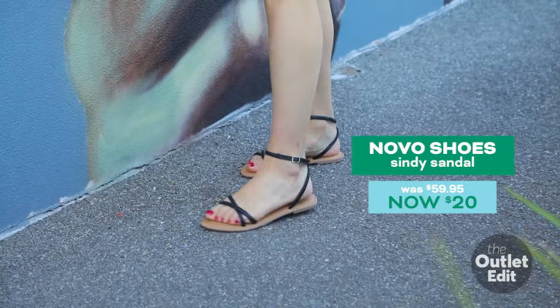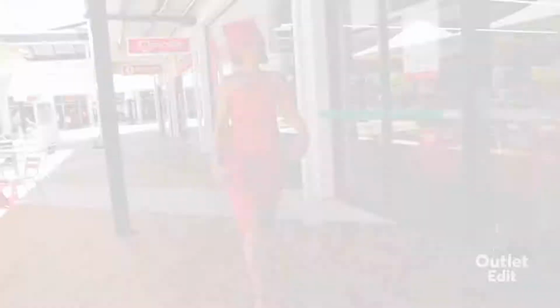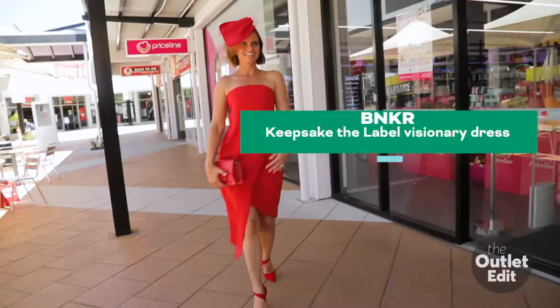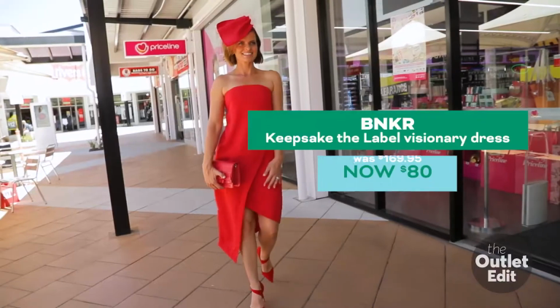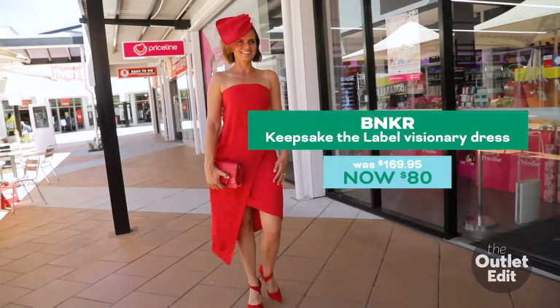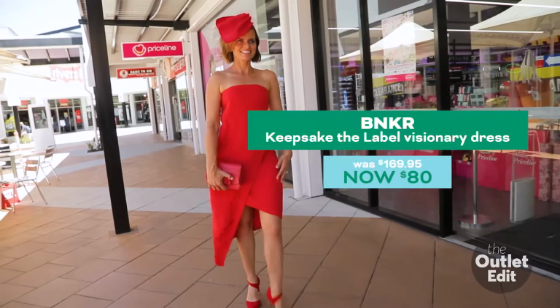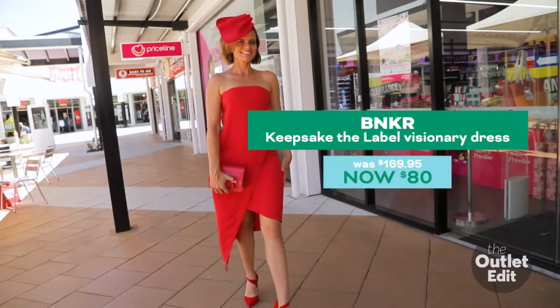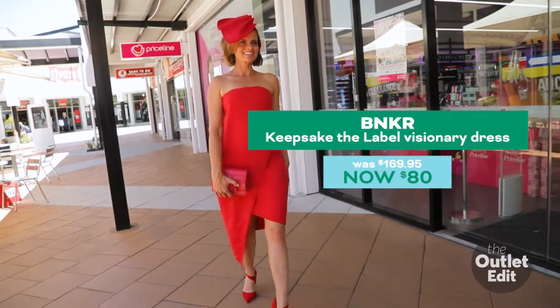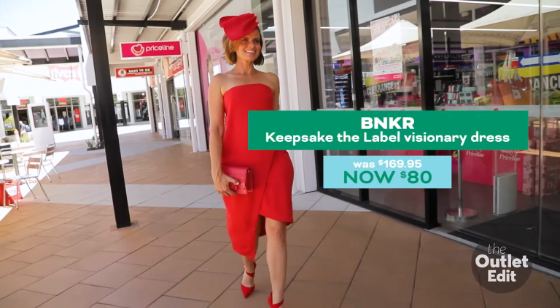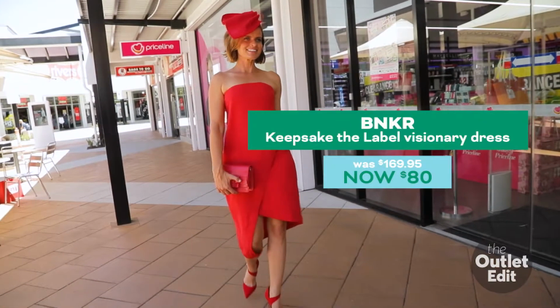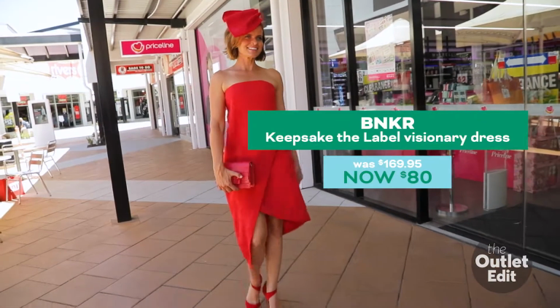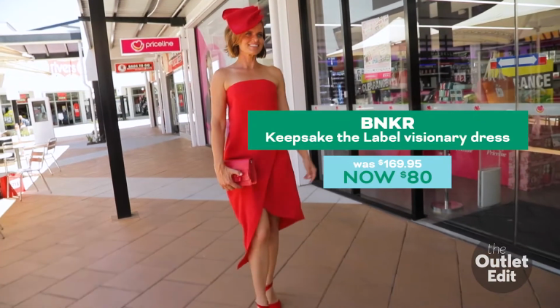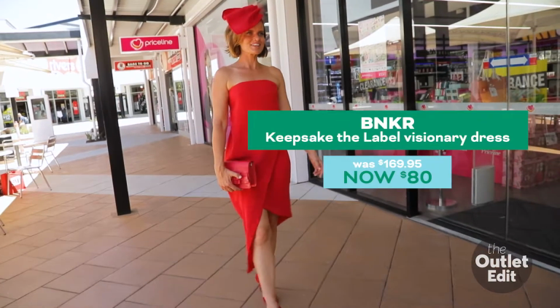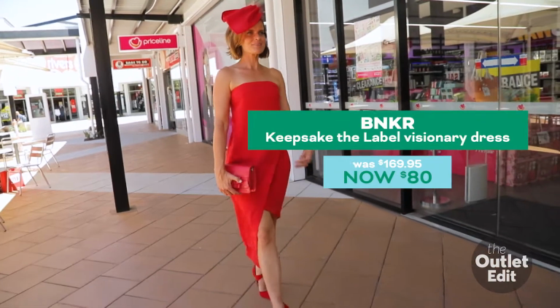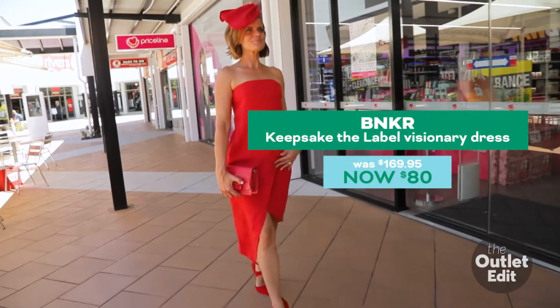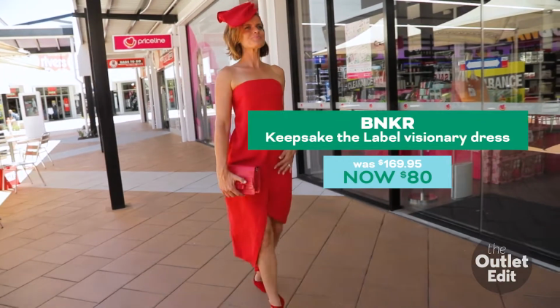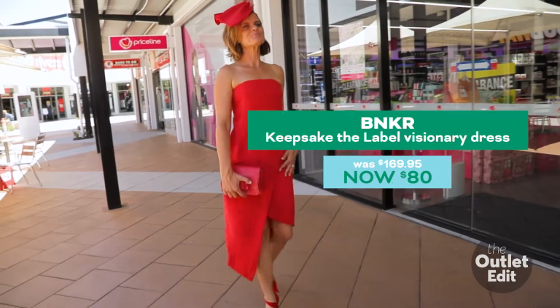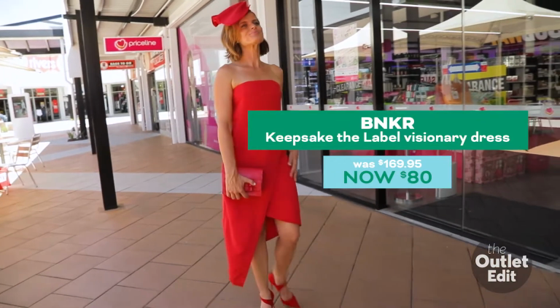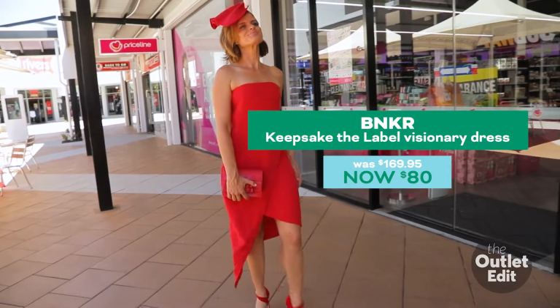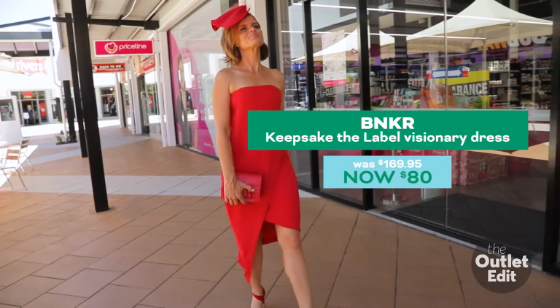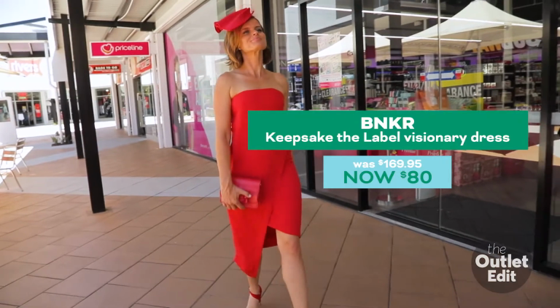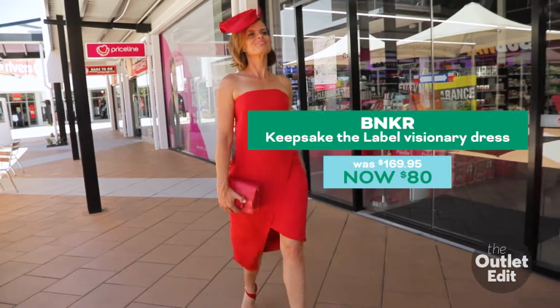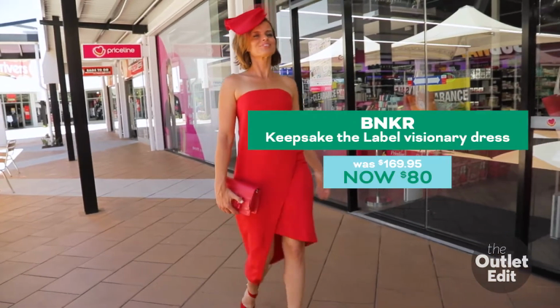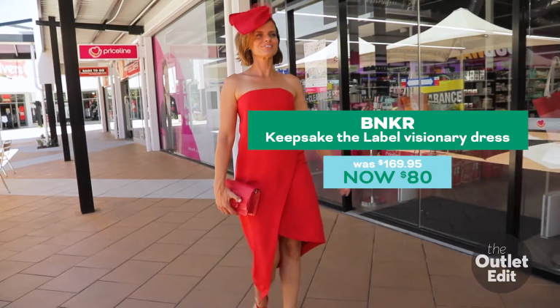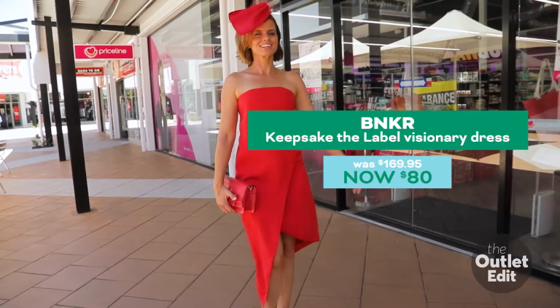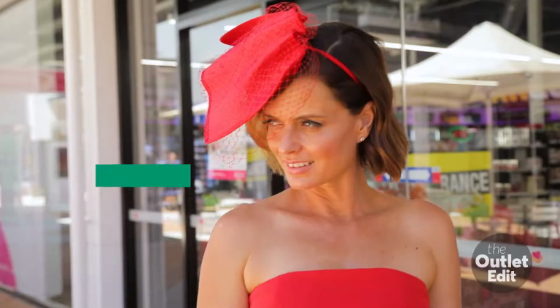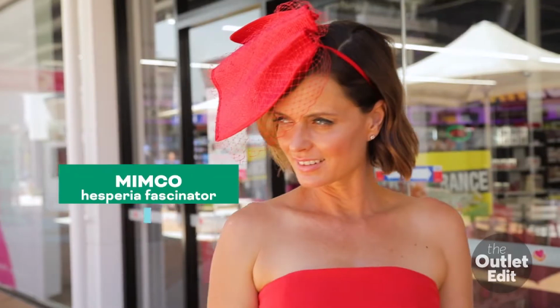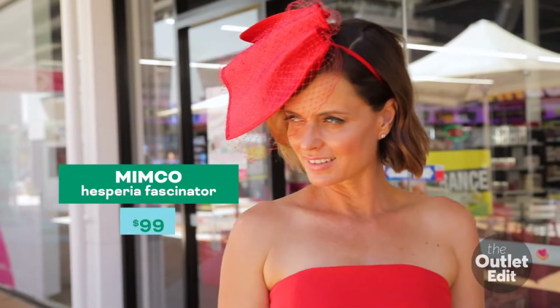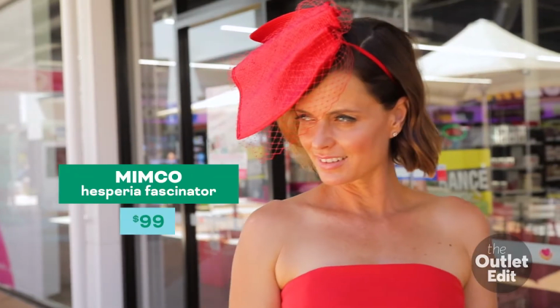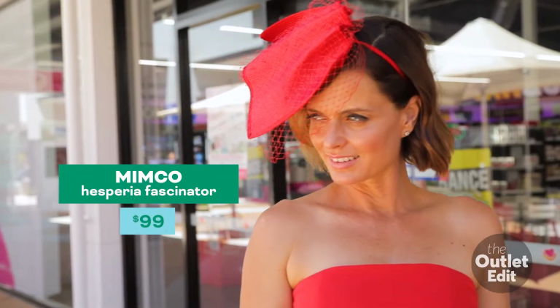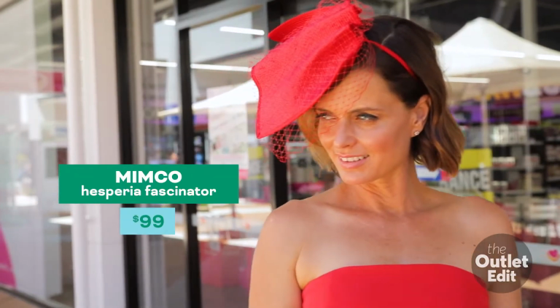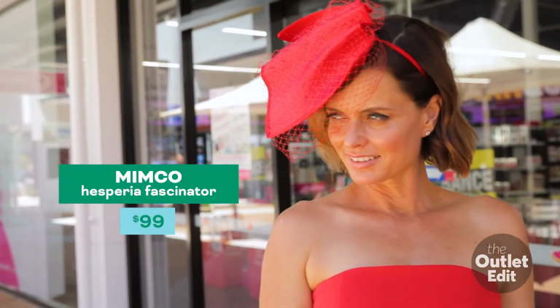If you want to make a statement, try a monotone look. We have used red head to toe and it's sure to get you noticed trackside.